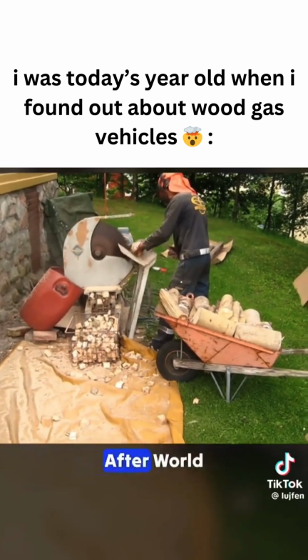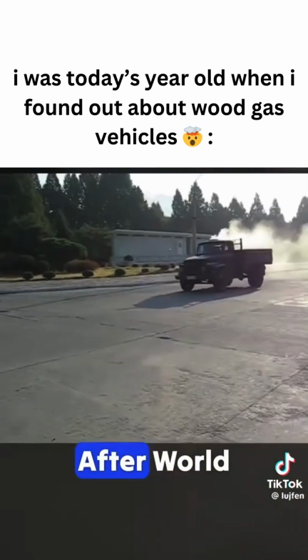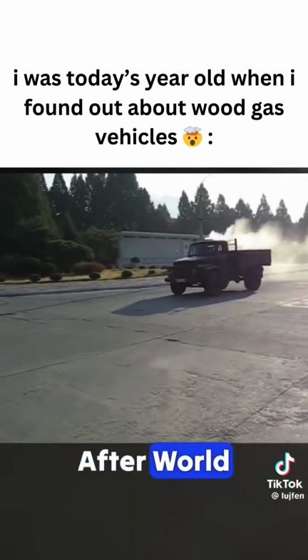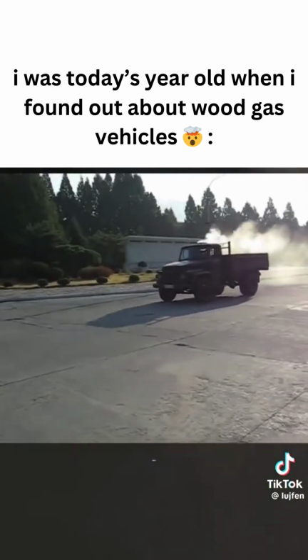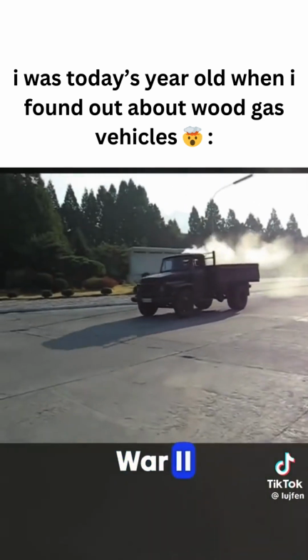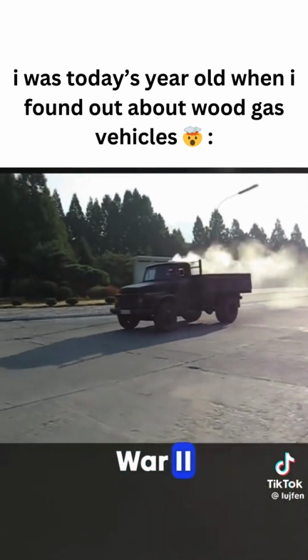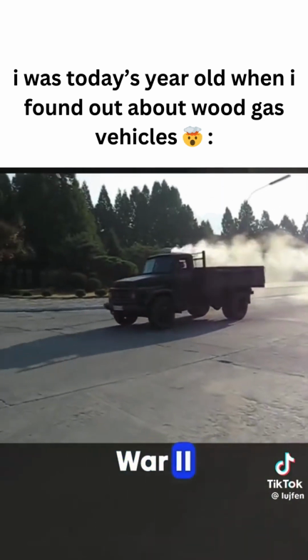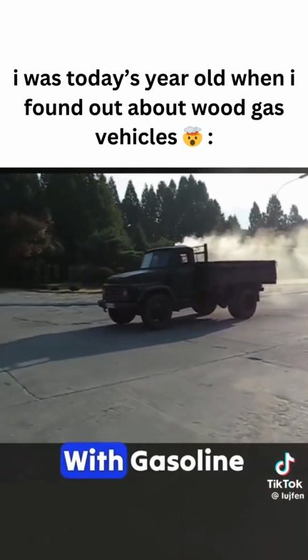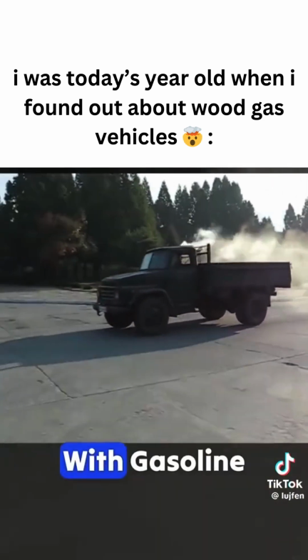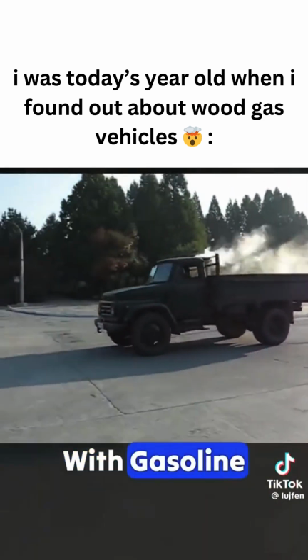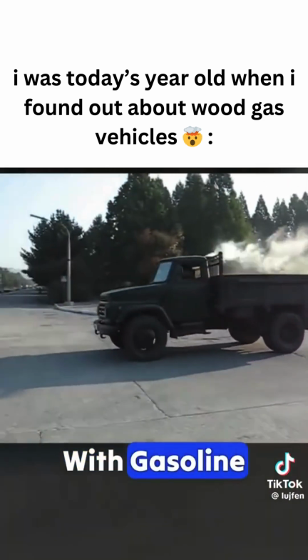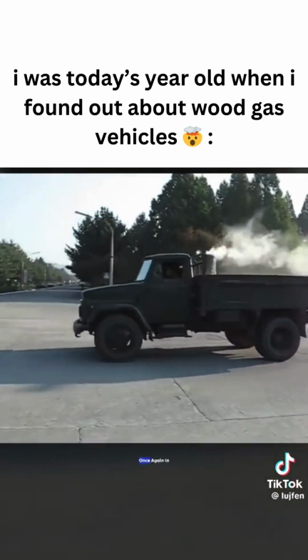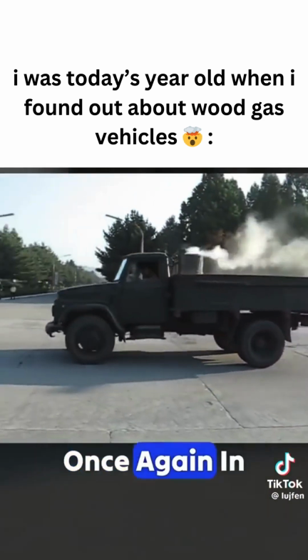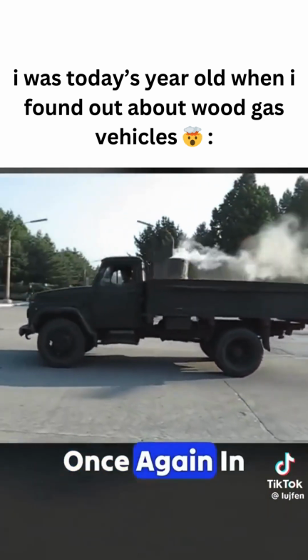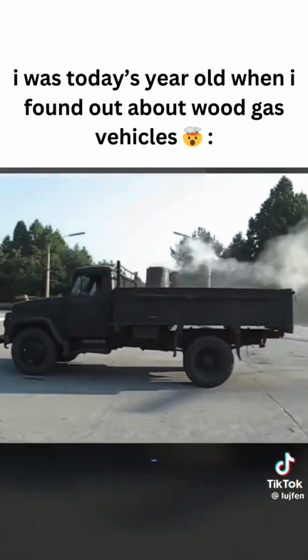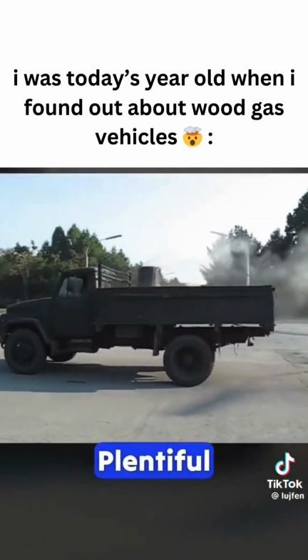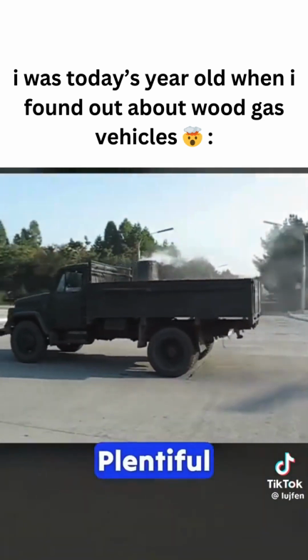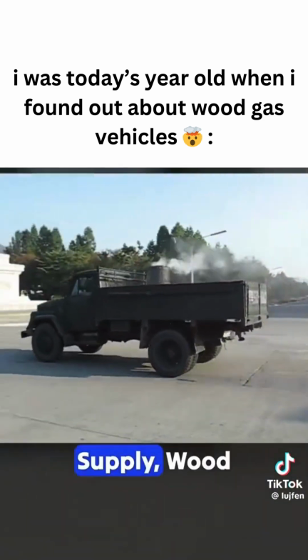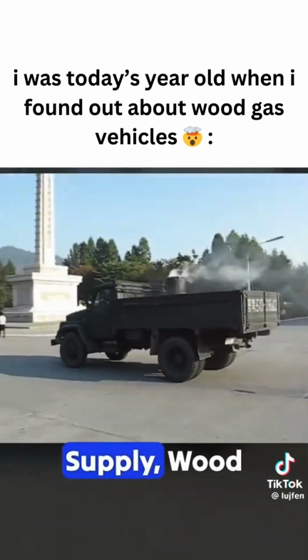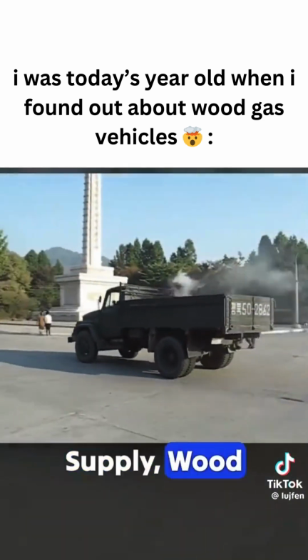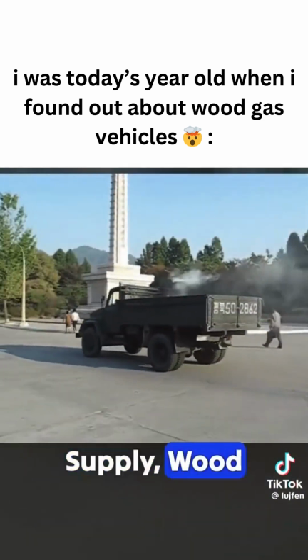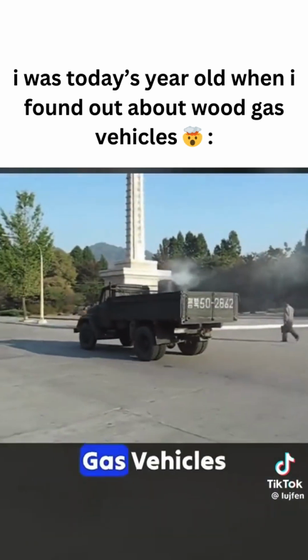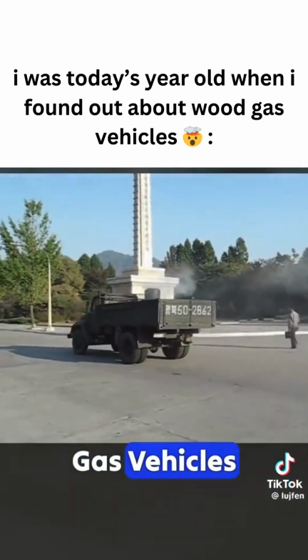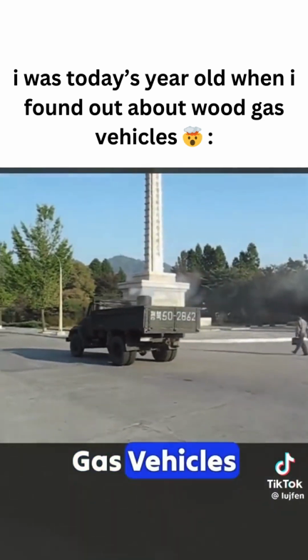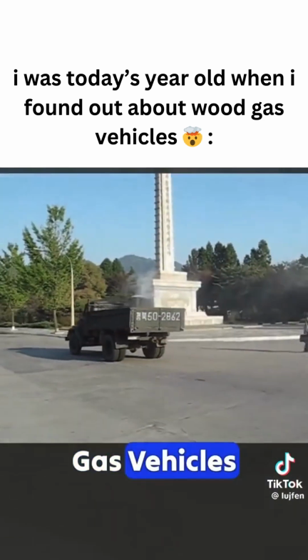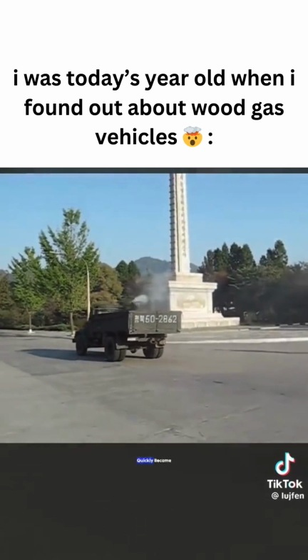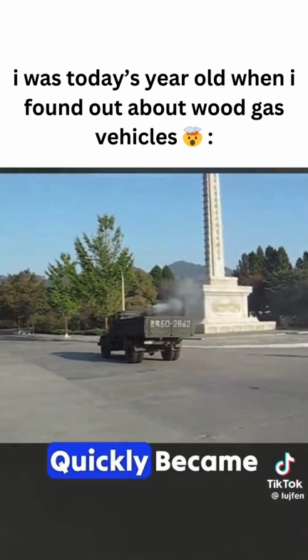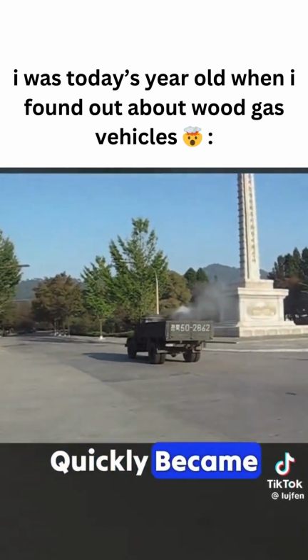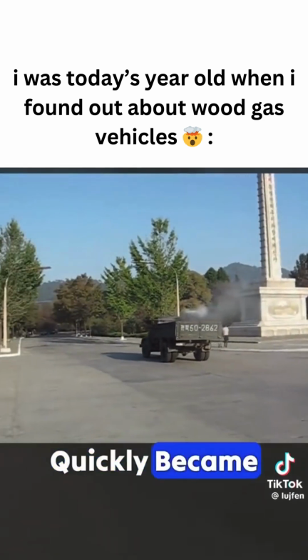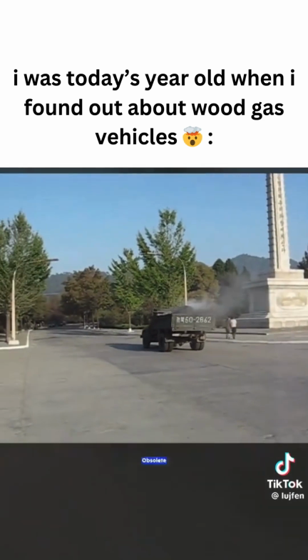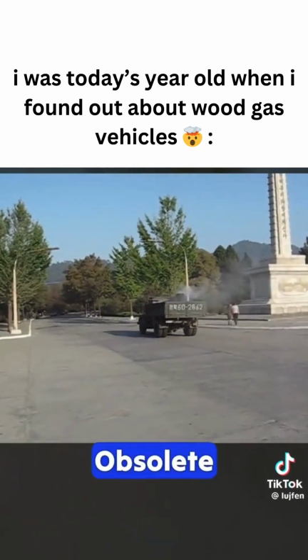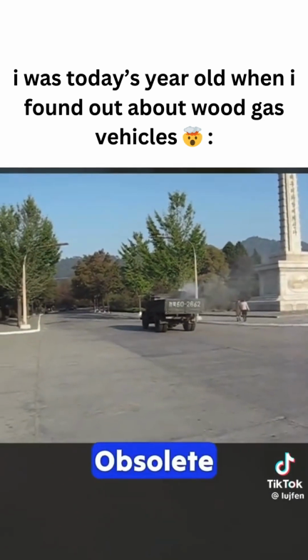After World War II, with gasoline once again in plentiful supply, wood gas vehicles quickly became obsolete.